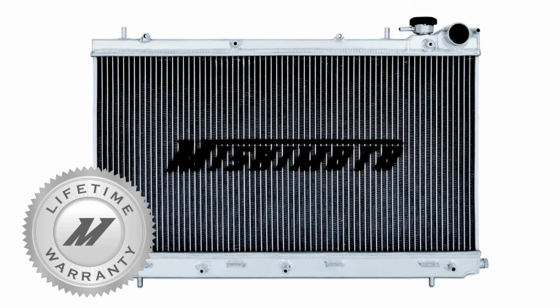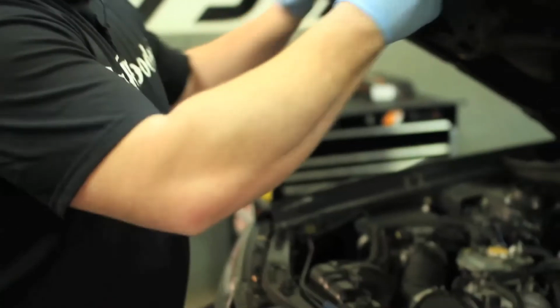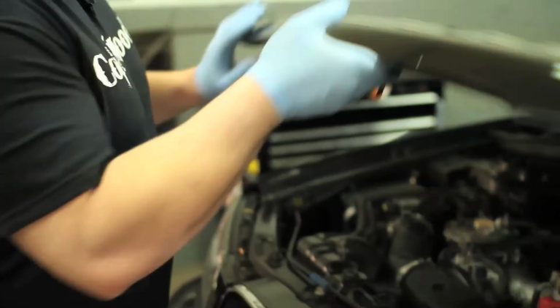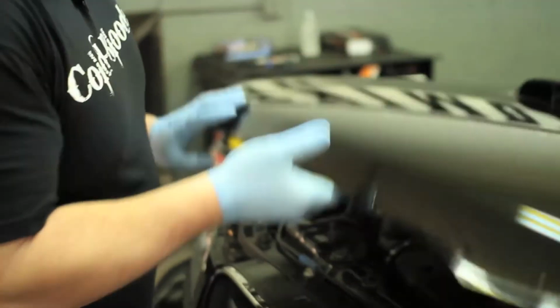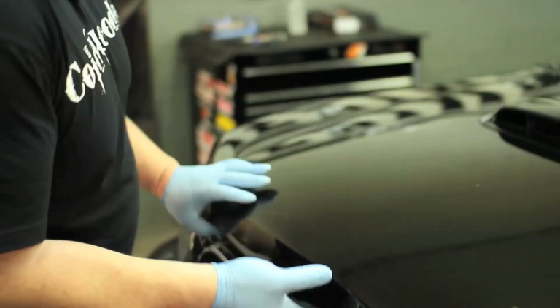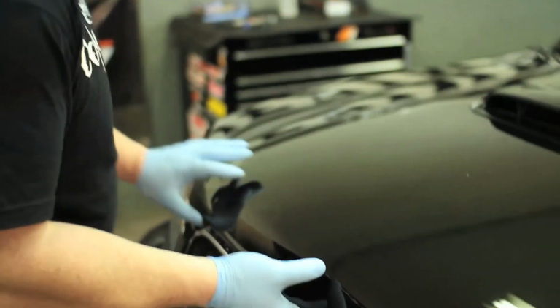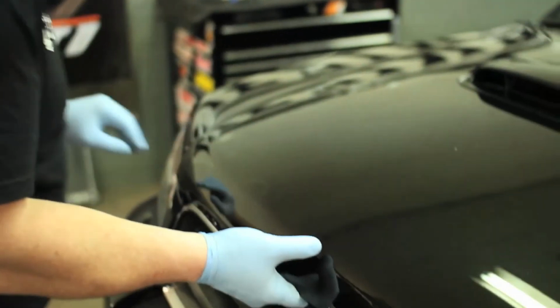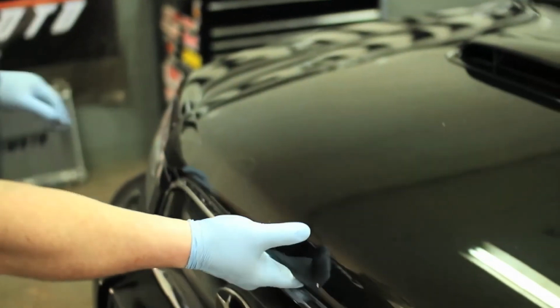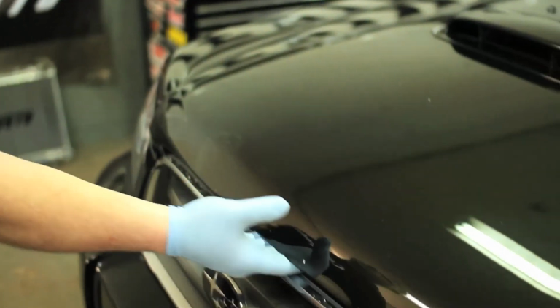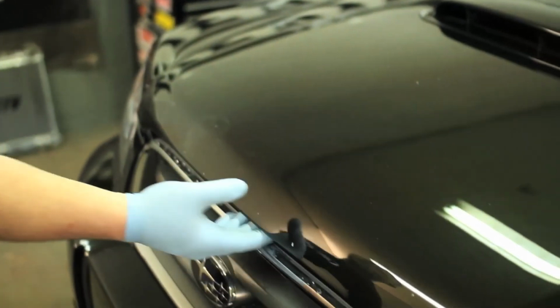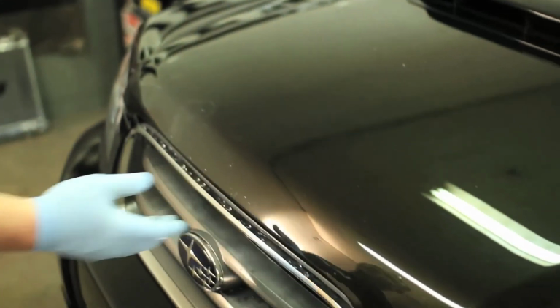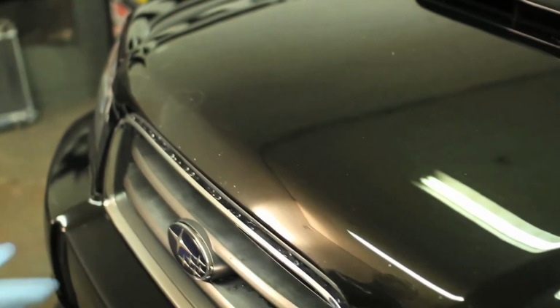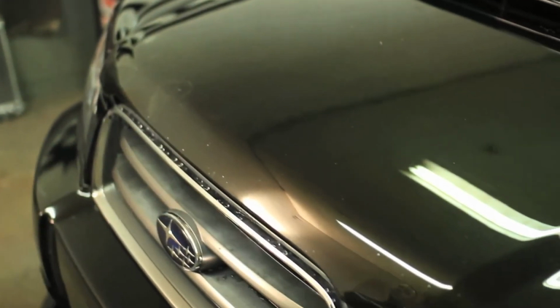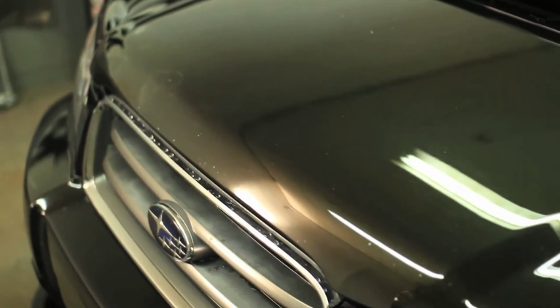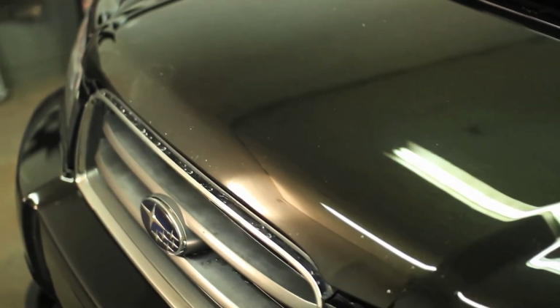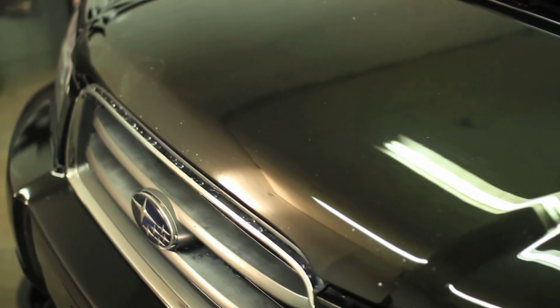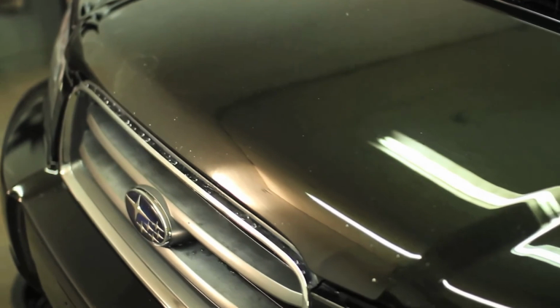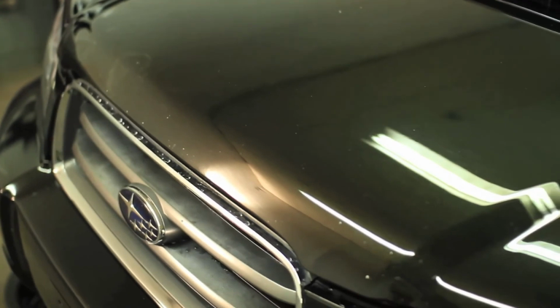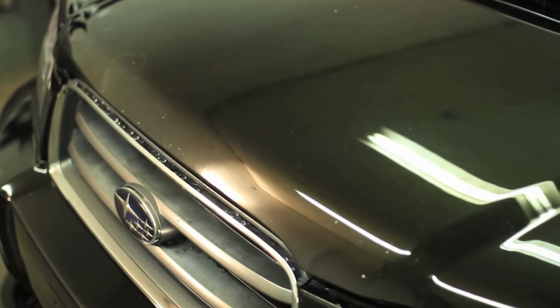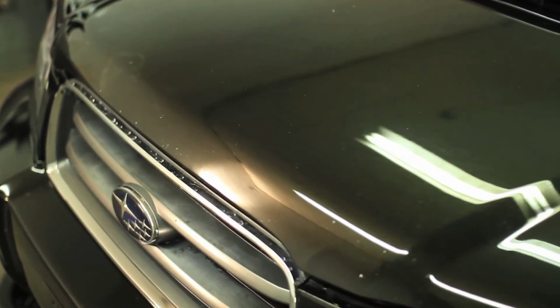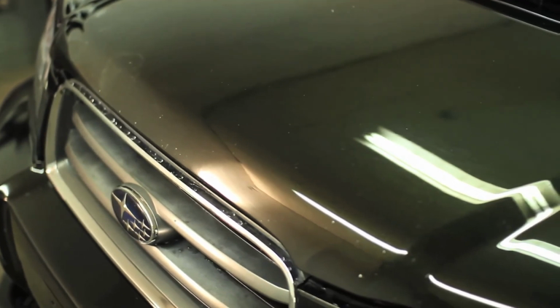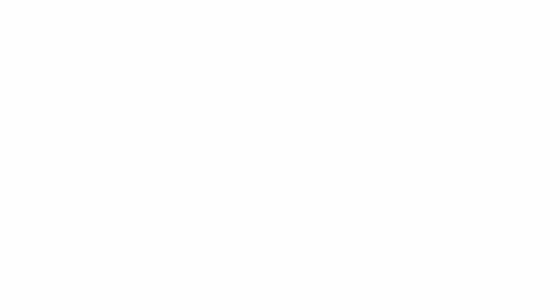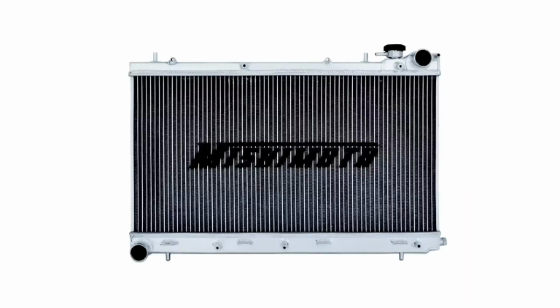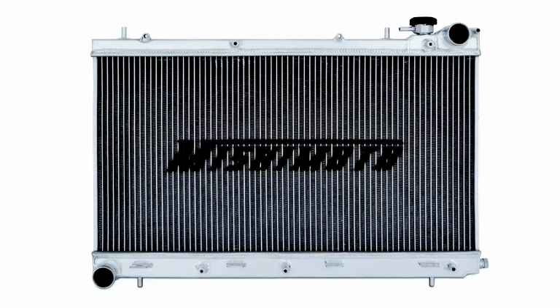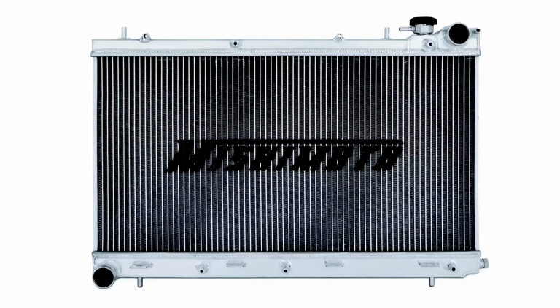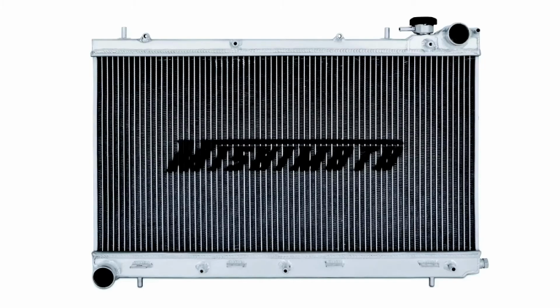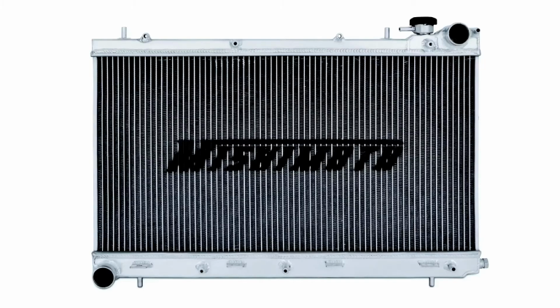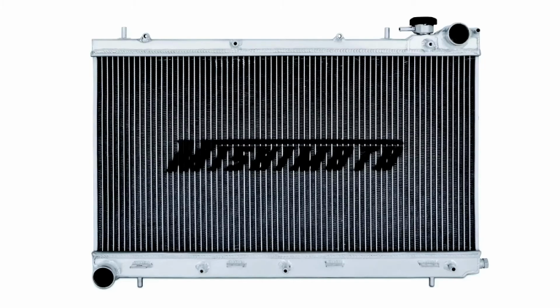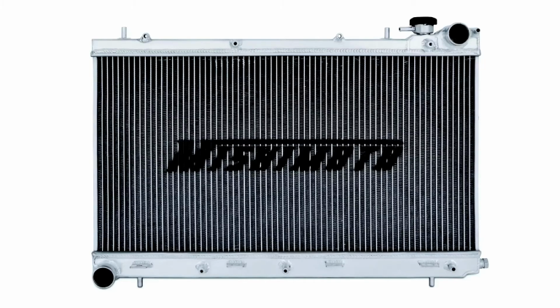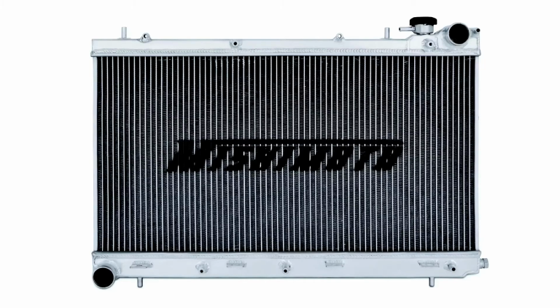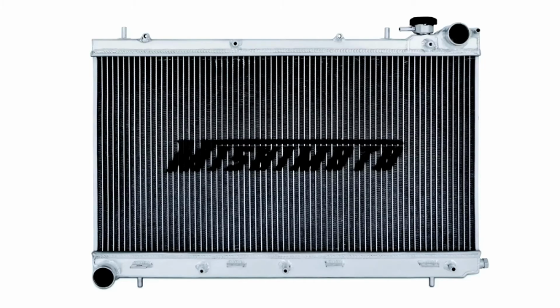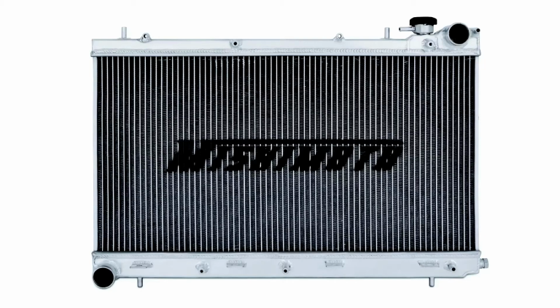If you're looking to push the limits in your Subaru Forester XT, then you need the Mishimoto Performance Aluminum Radiator.